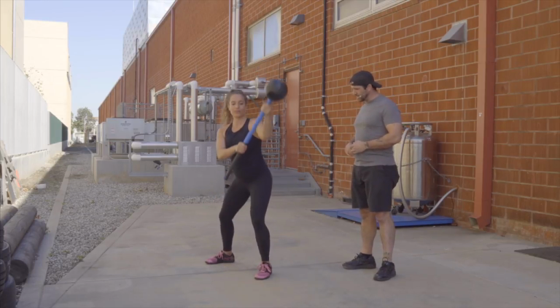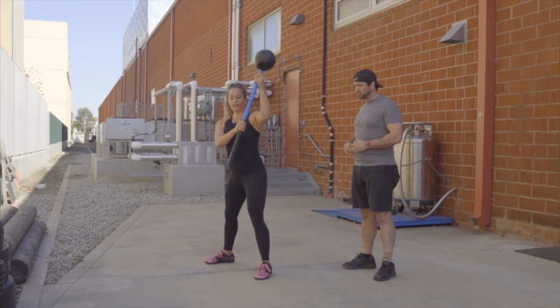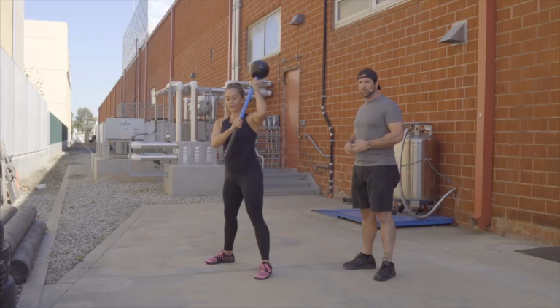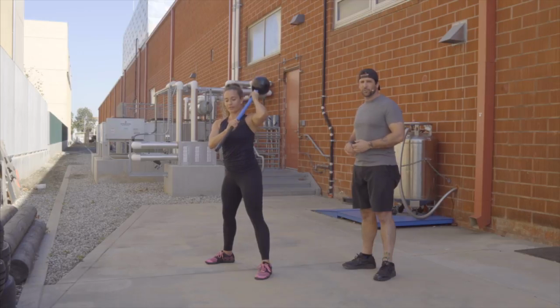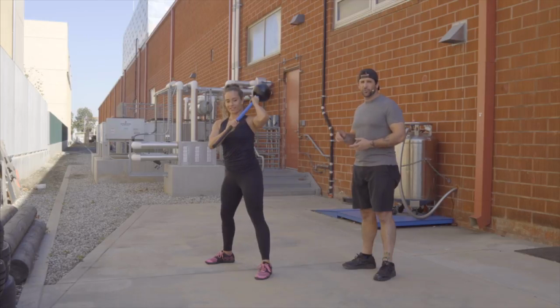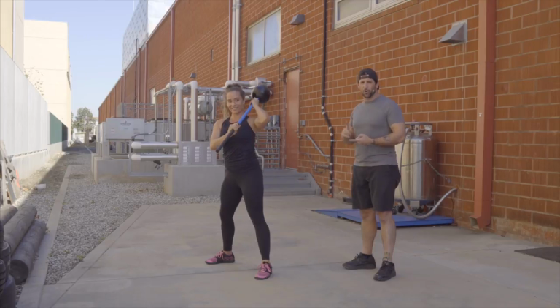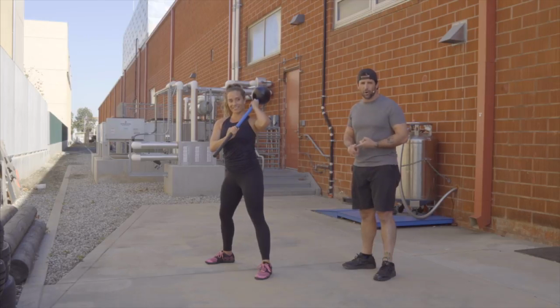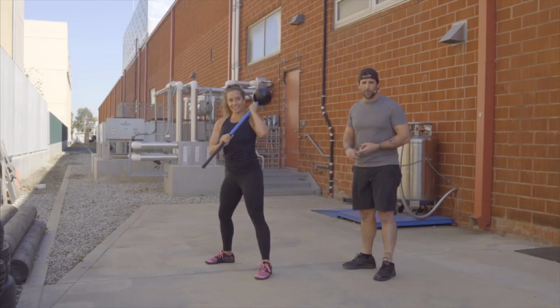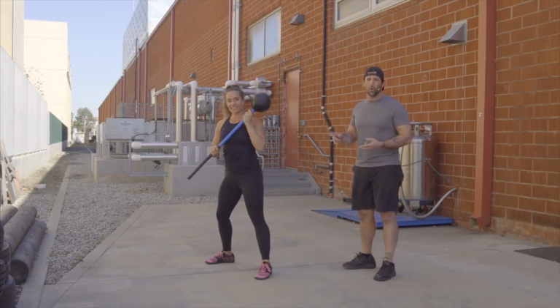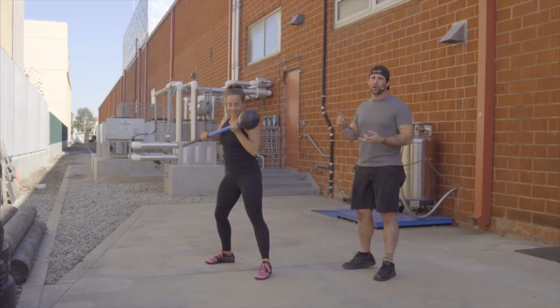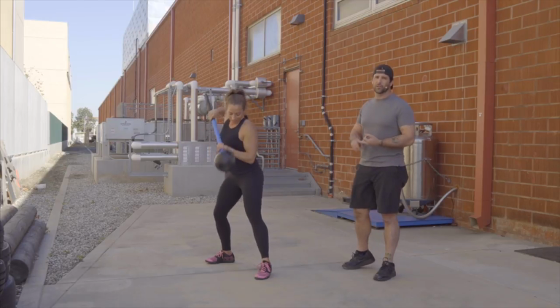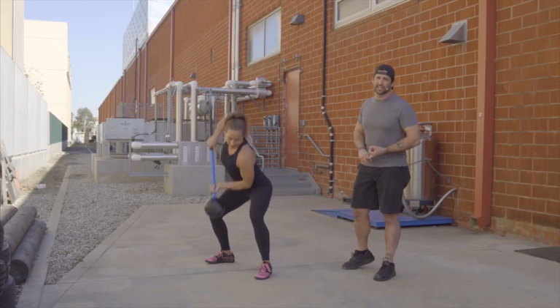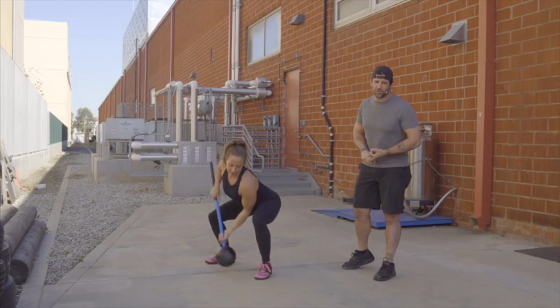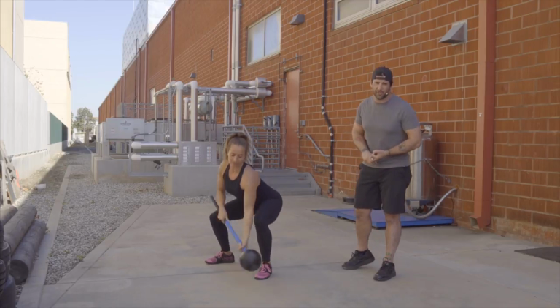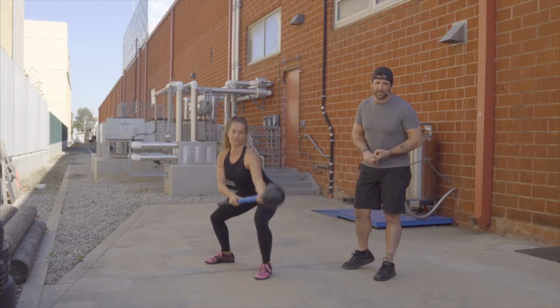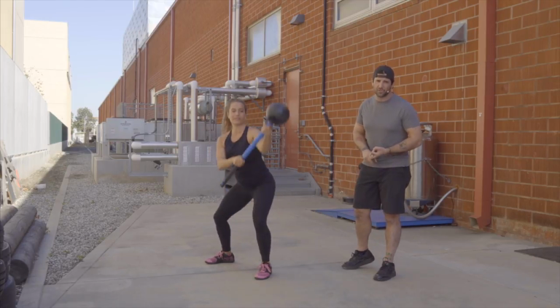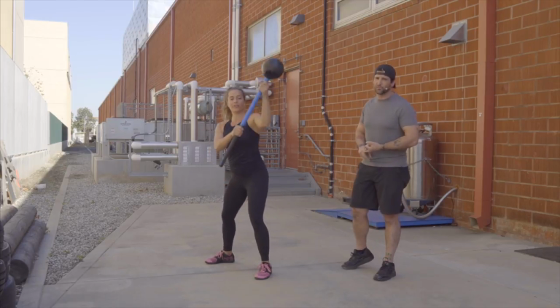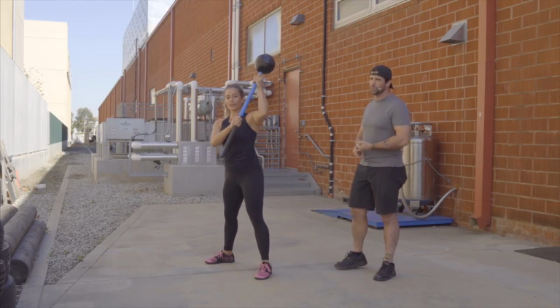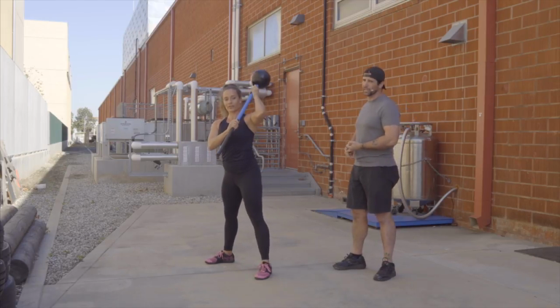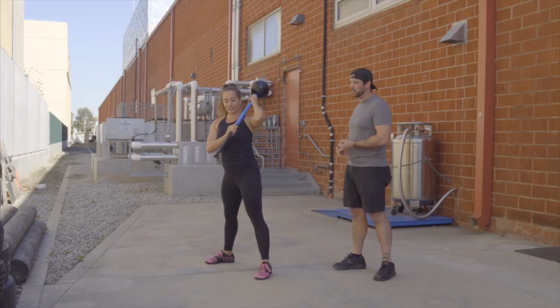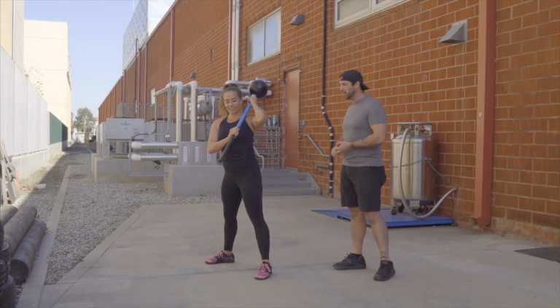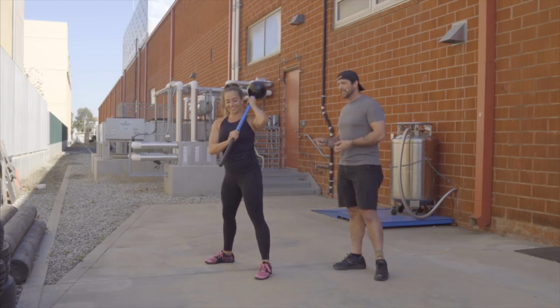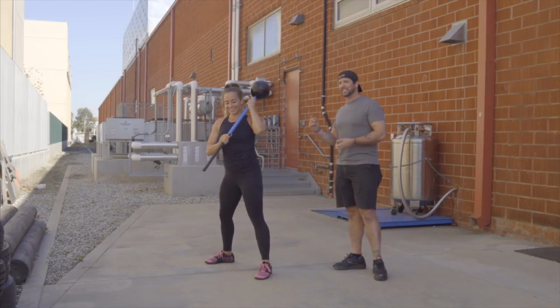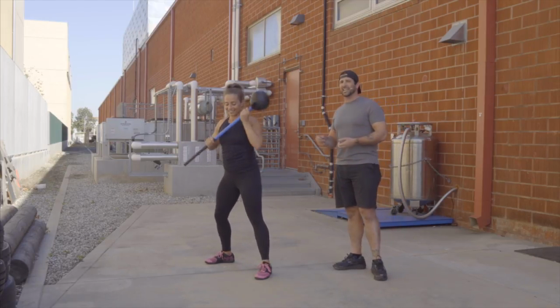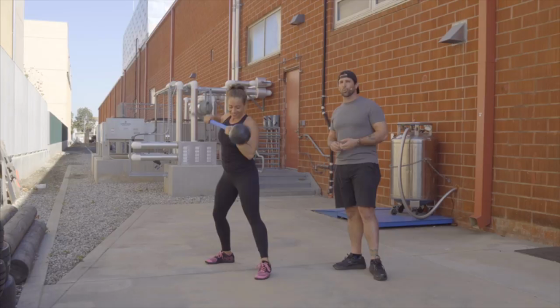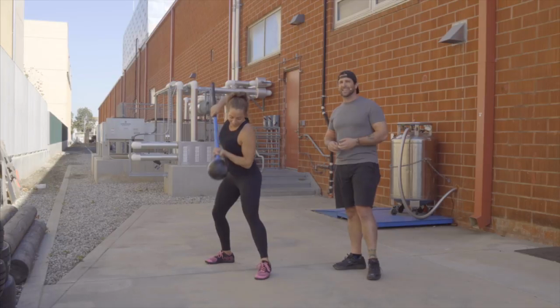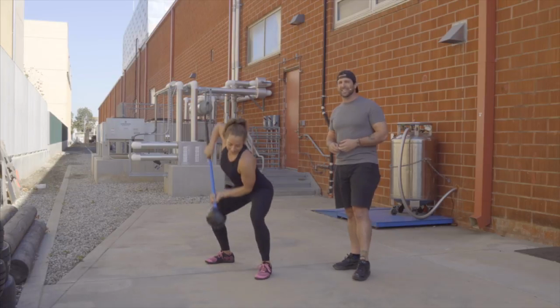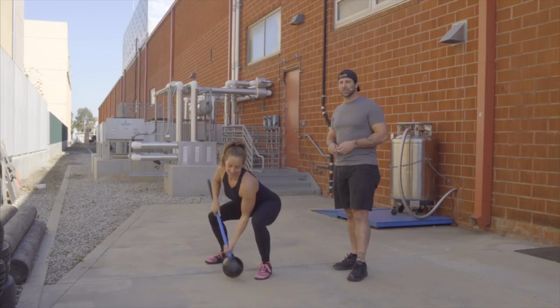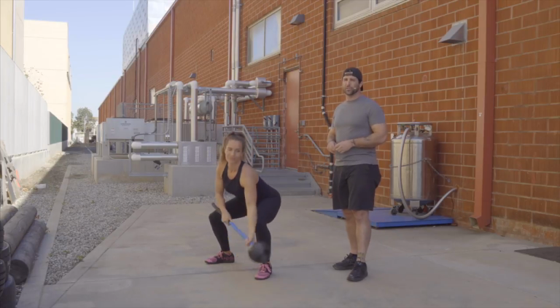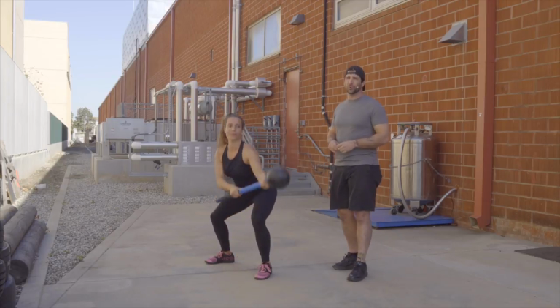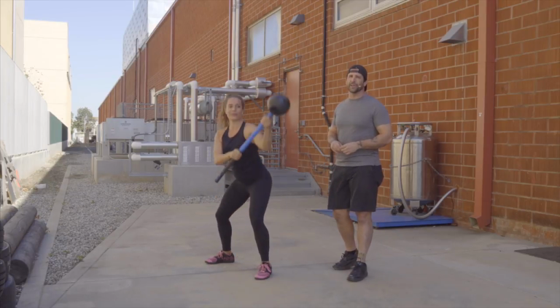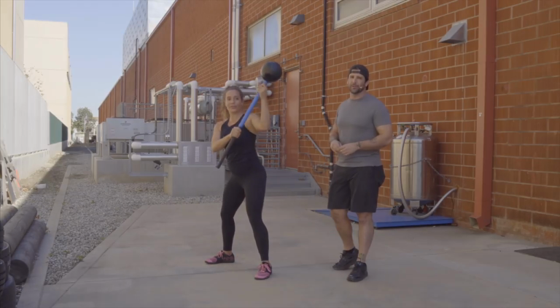It's a fun move to do for a warm-up, or you can get your heart rate up too if you move quick enough. This is the Grave Digger with the Core Hammer.